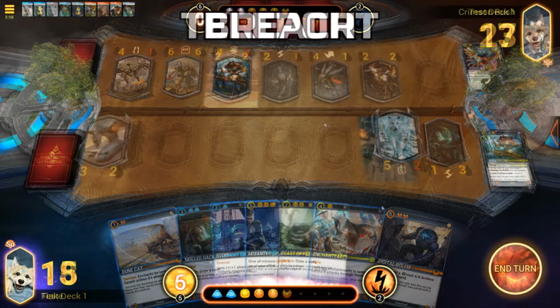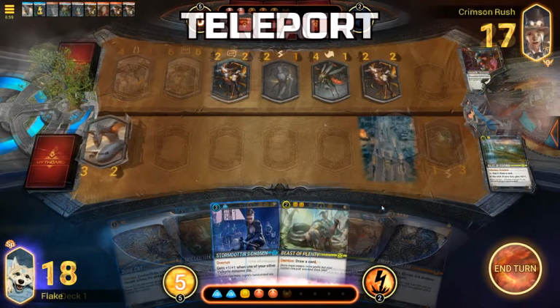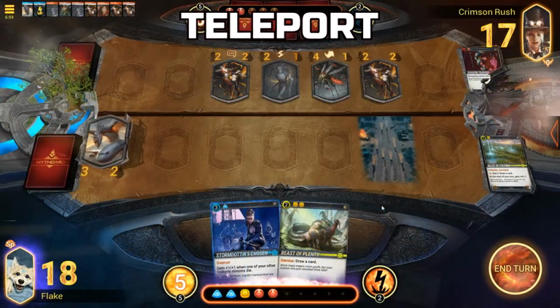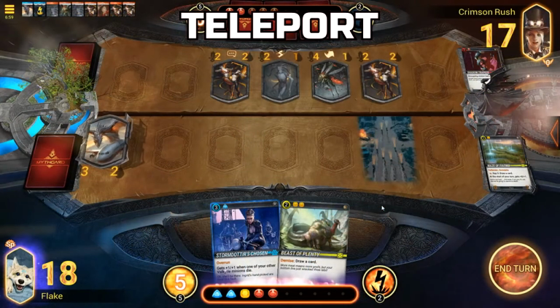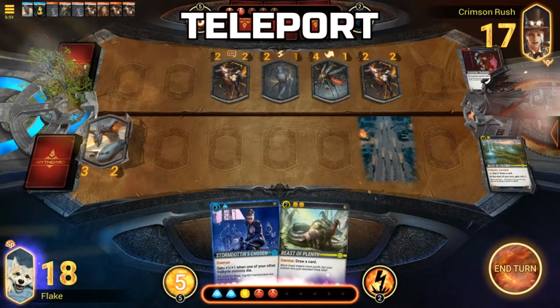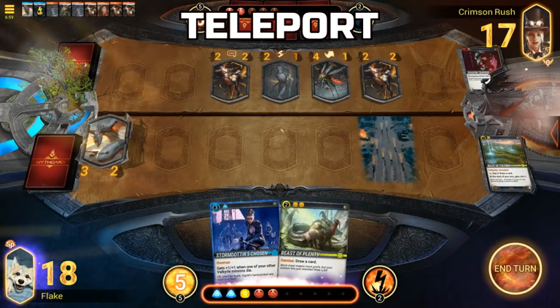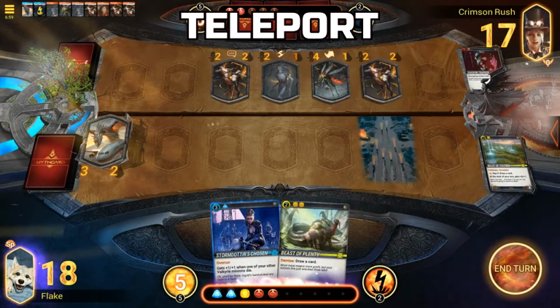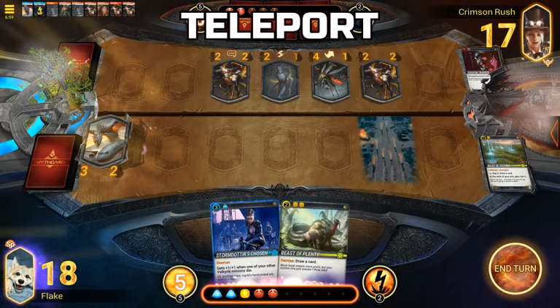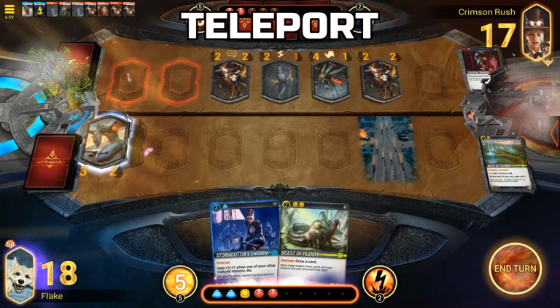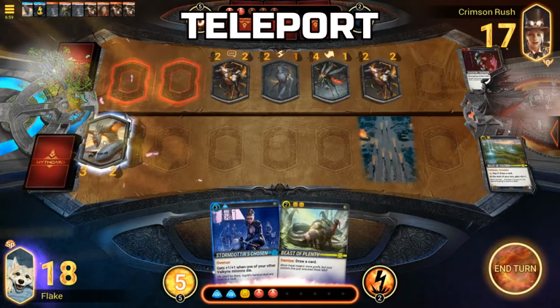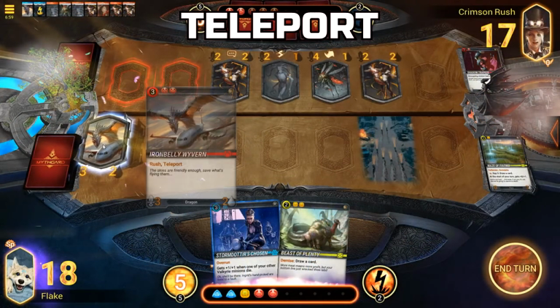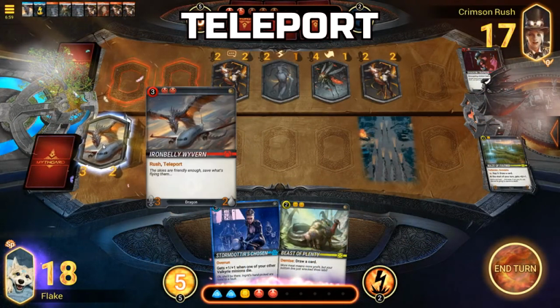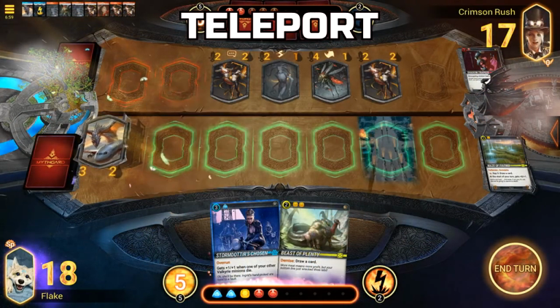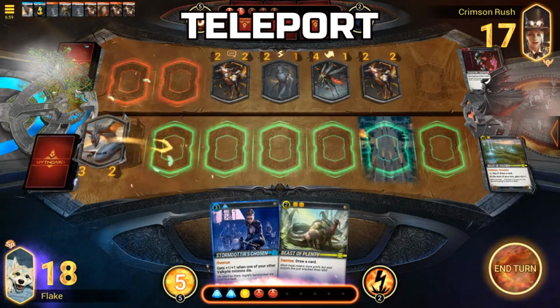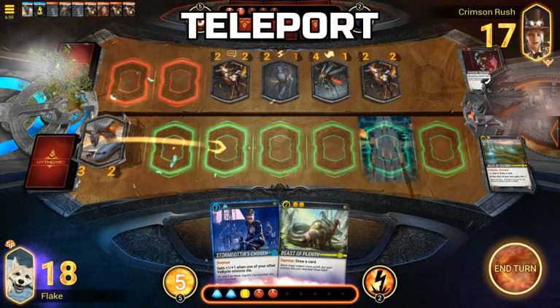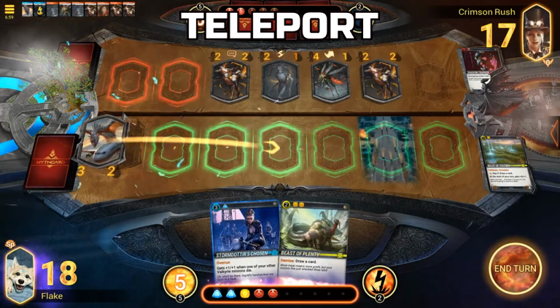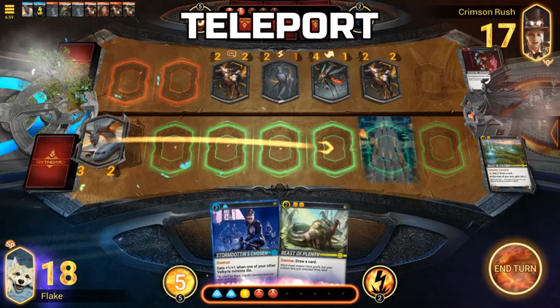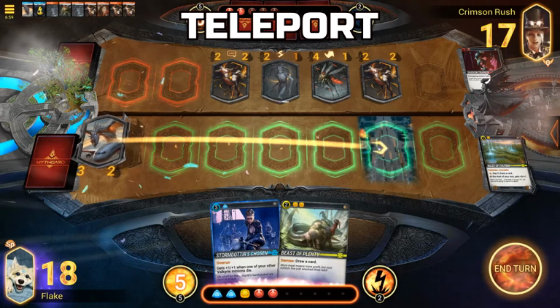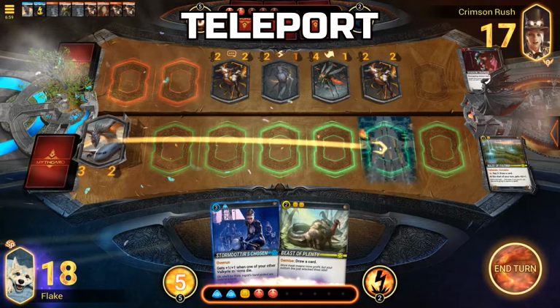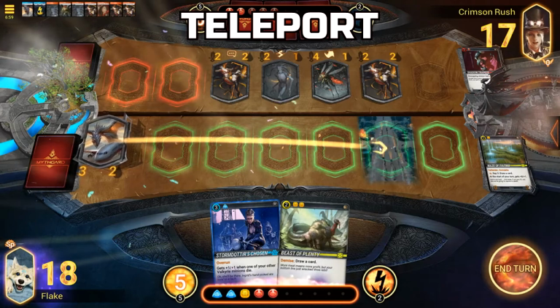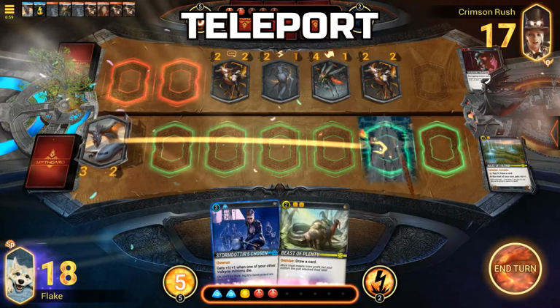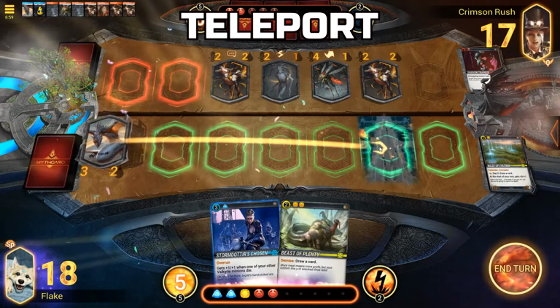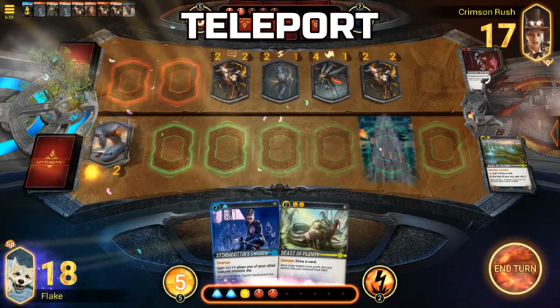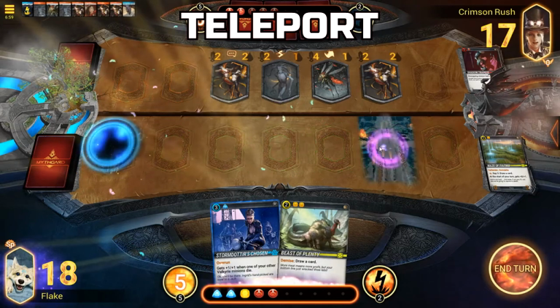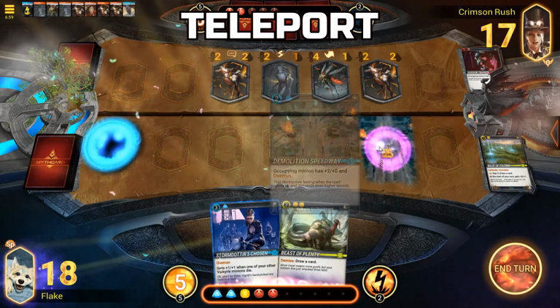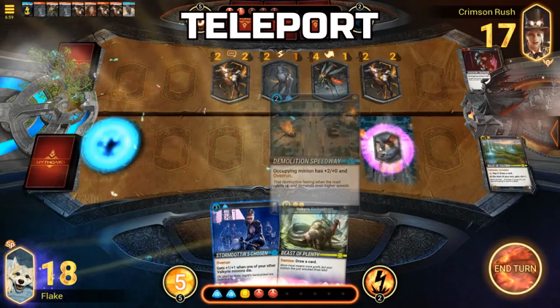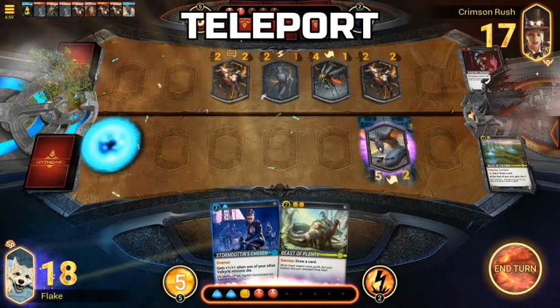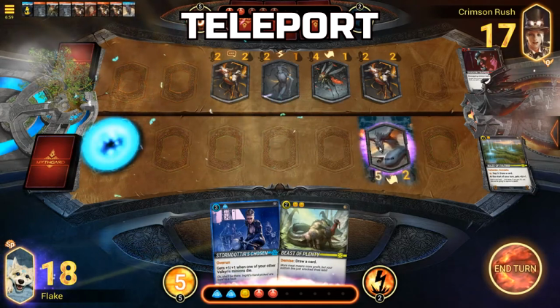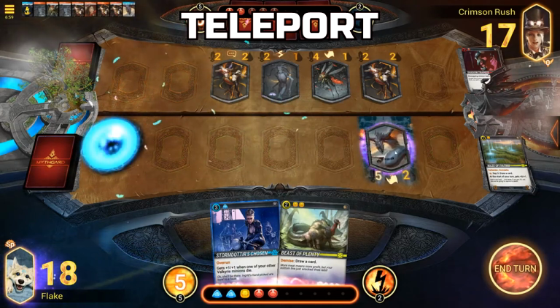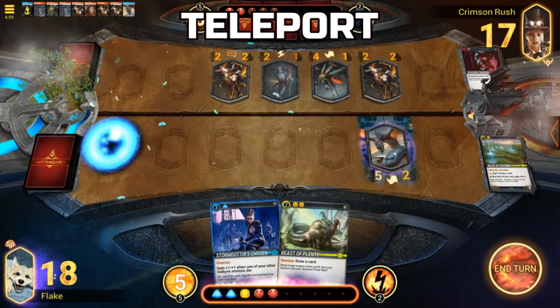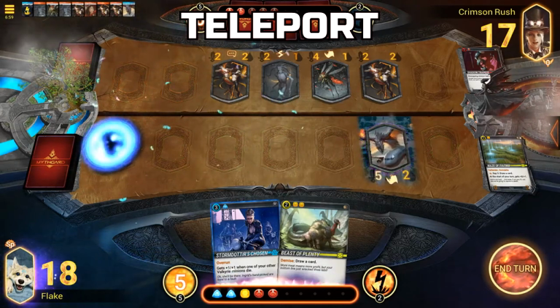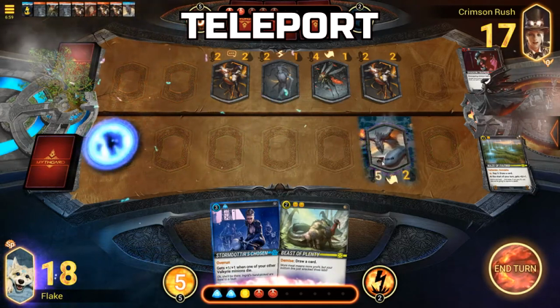Teleport: A minion with the Teleport ability is able to use an action to move to any vacant lane on the board.